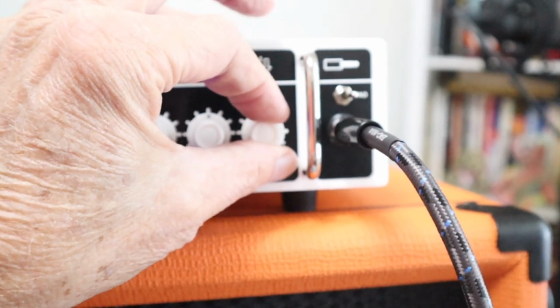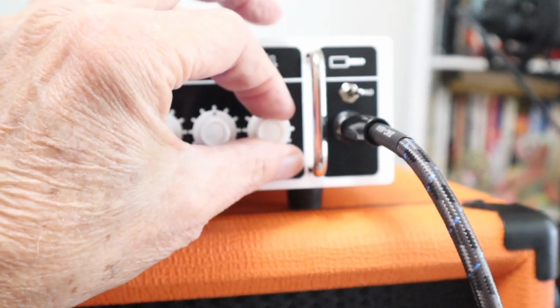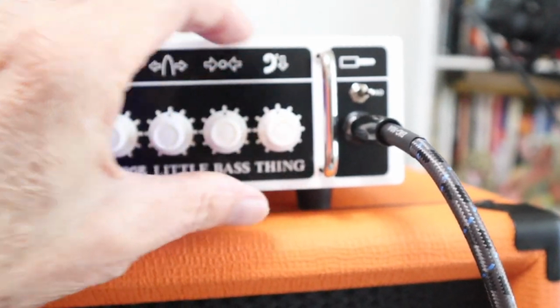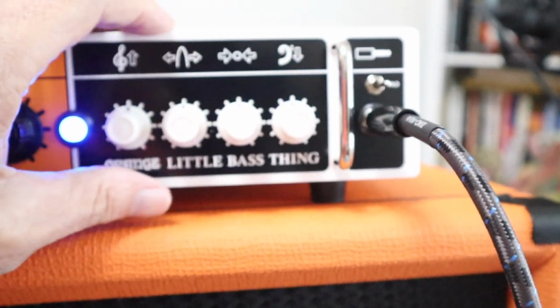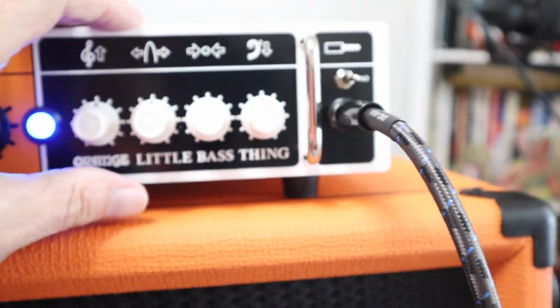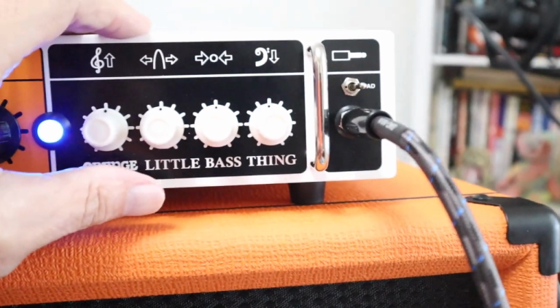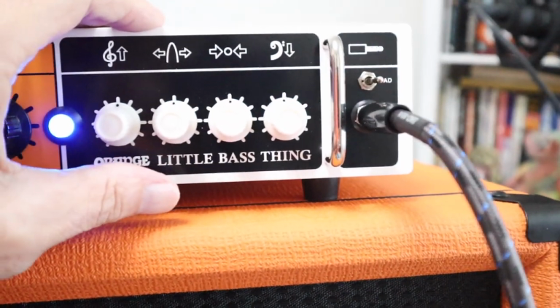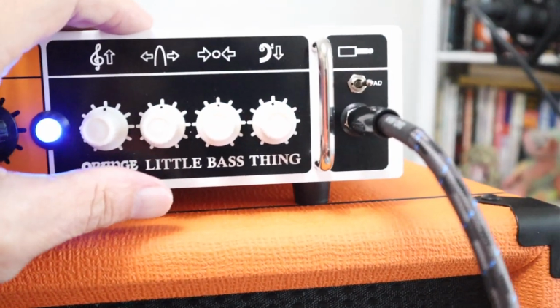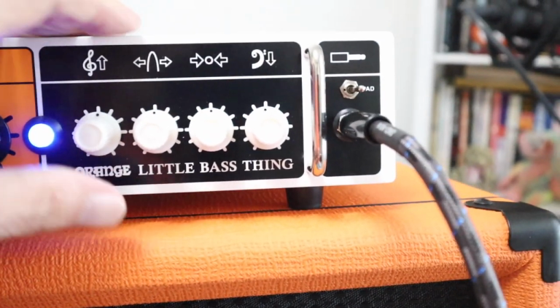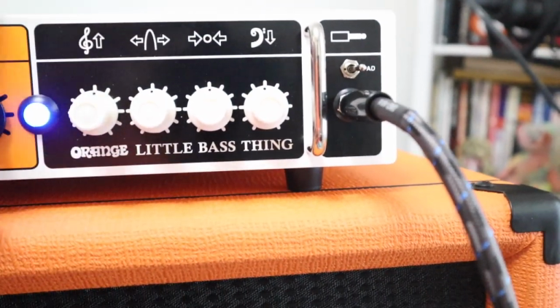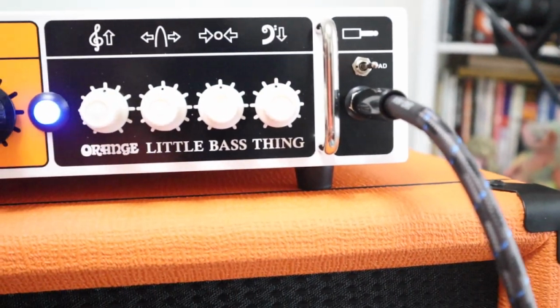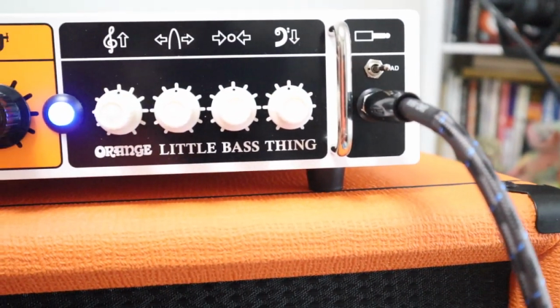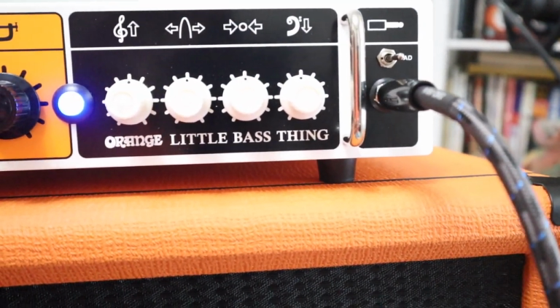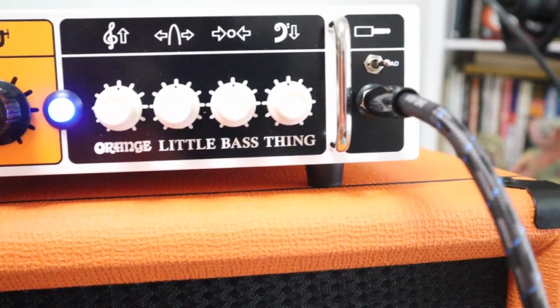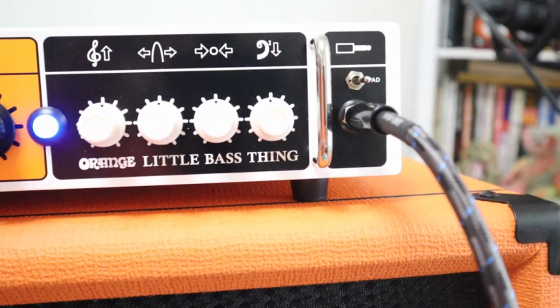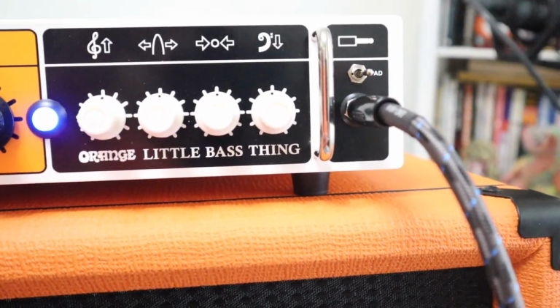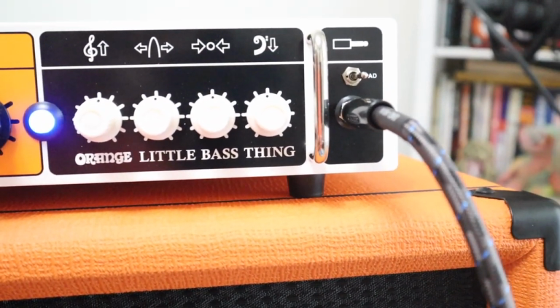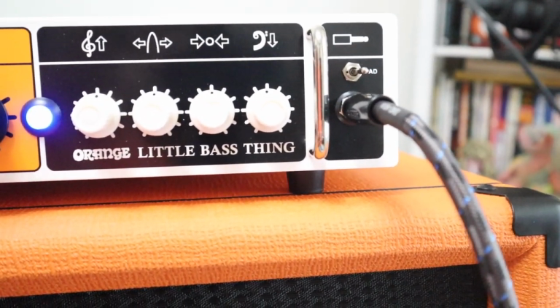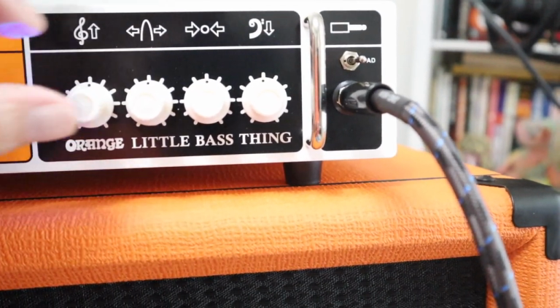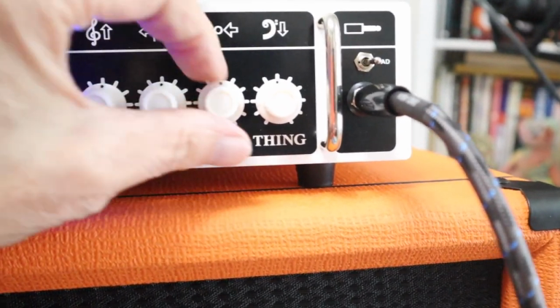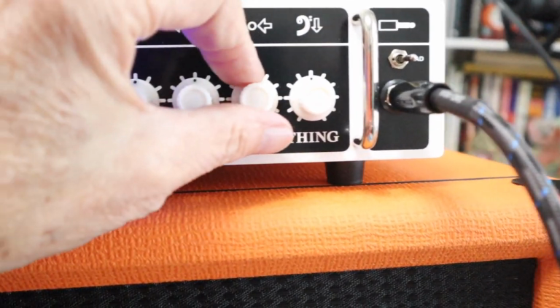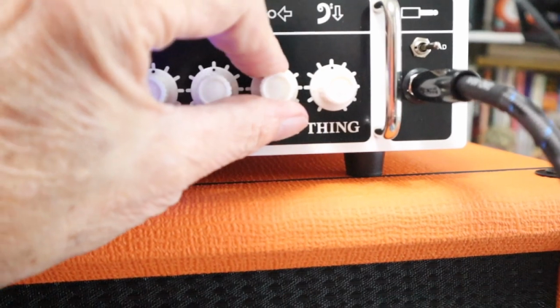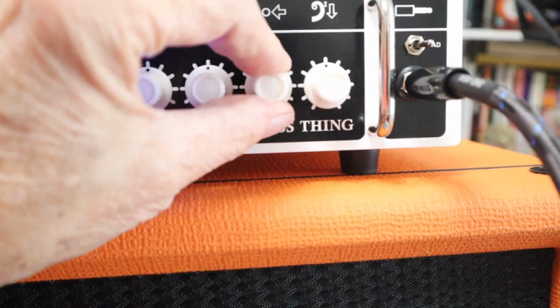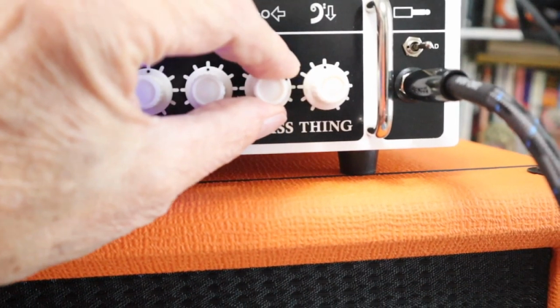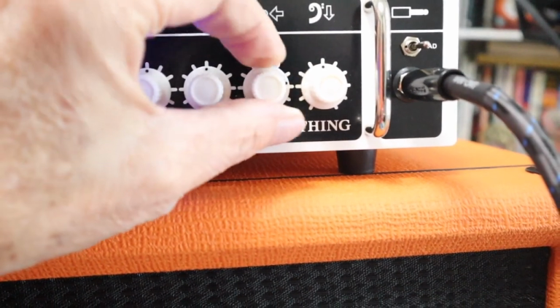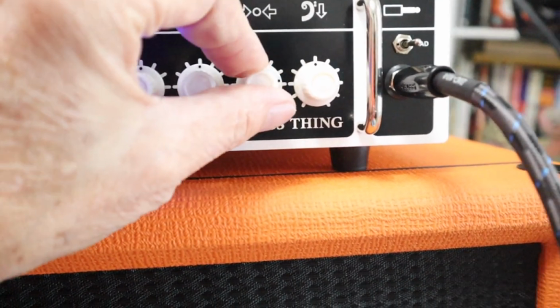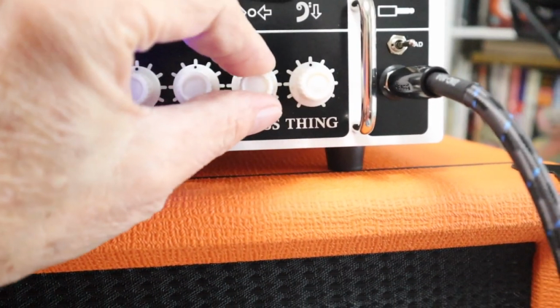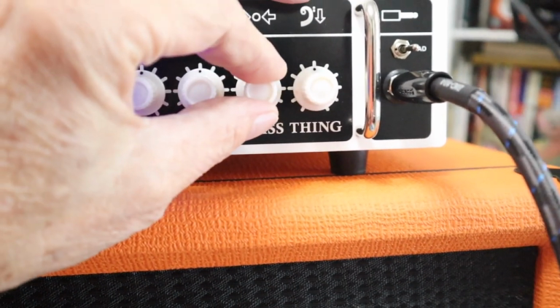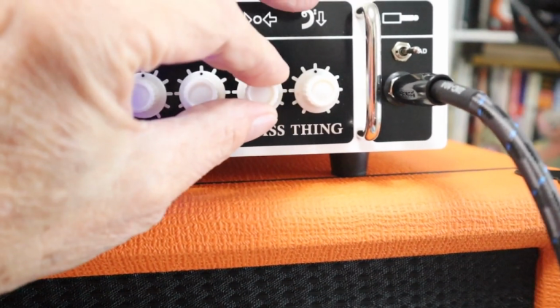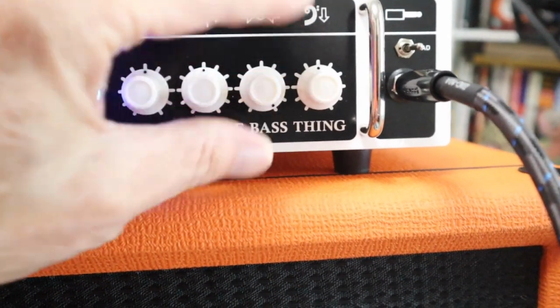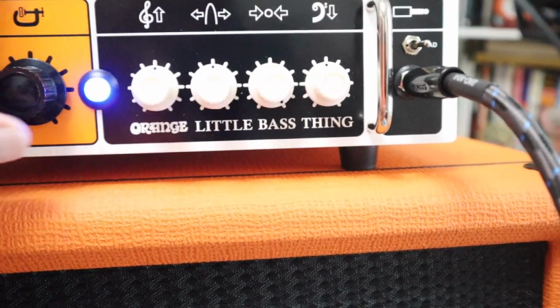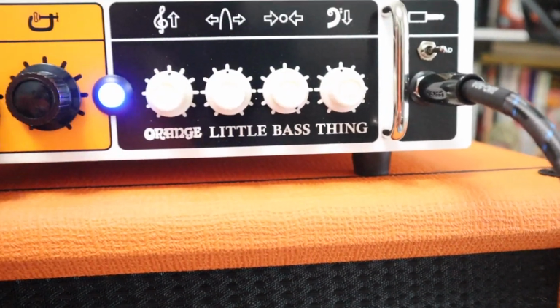Let's boost that bass a little and see what it sounds like. Here we go.